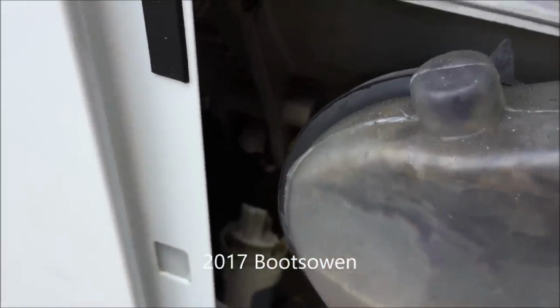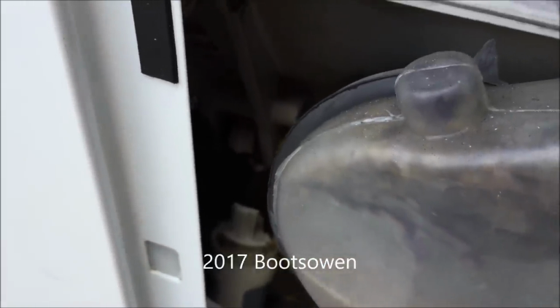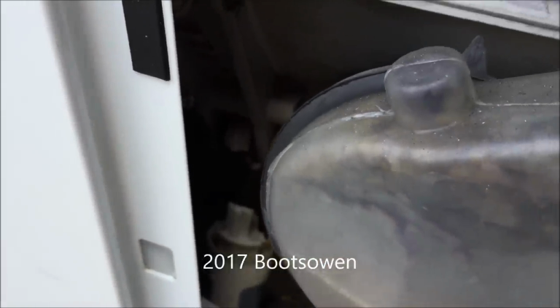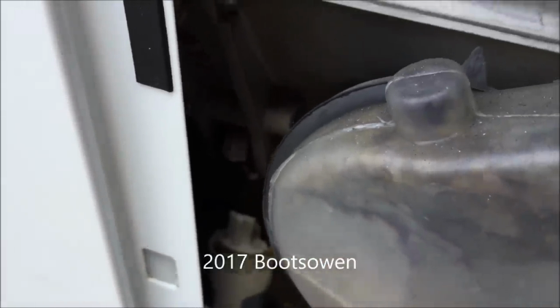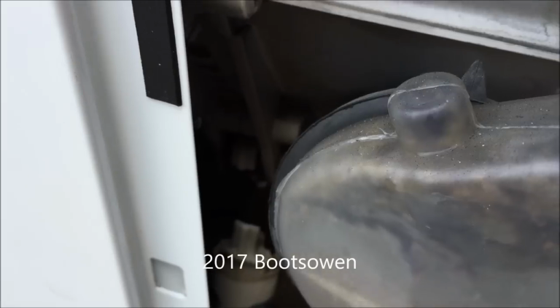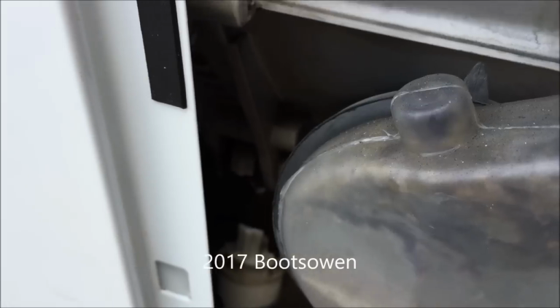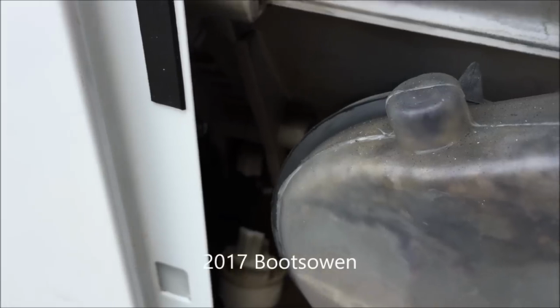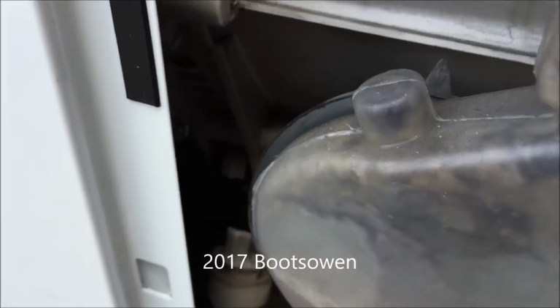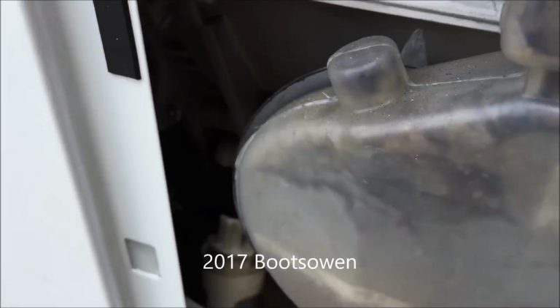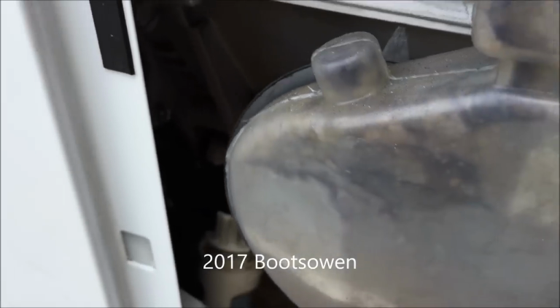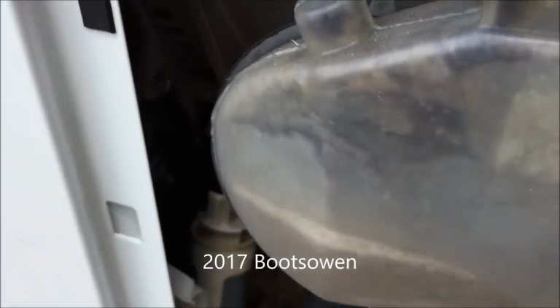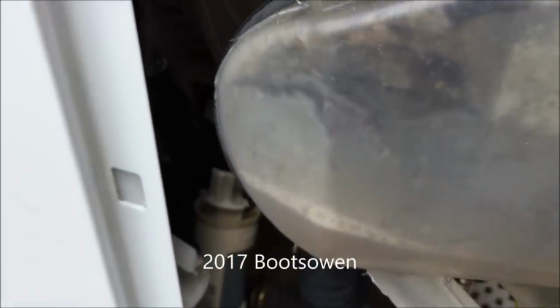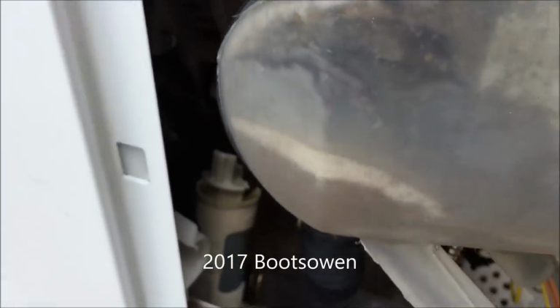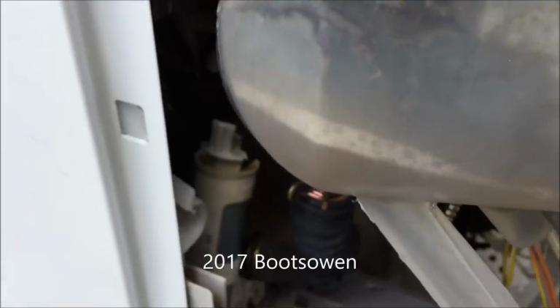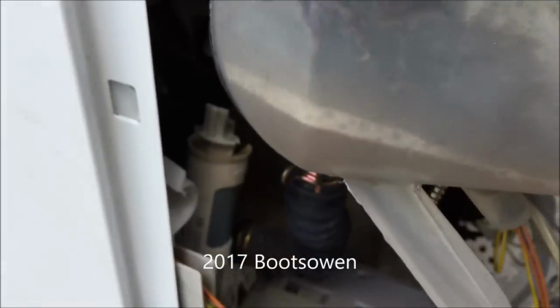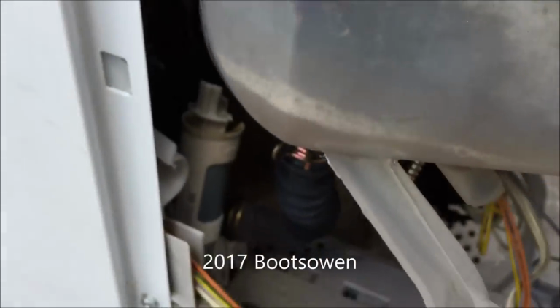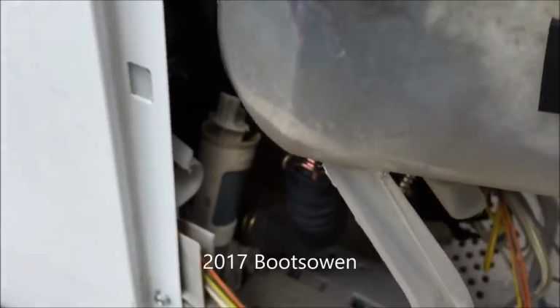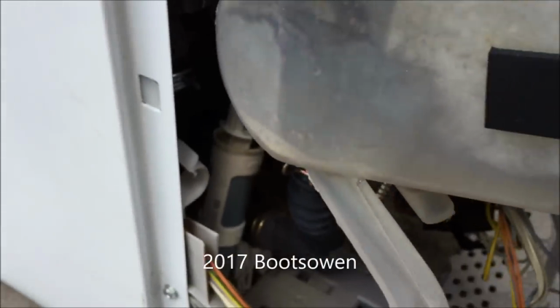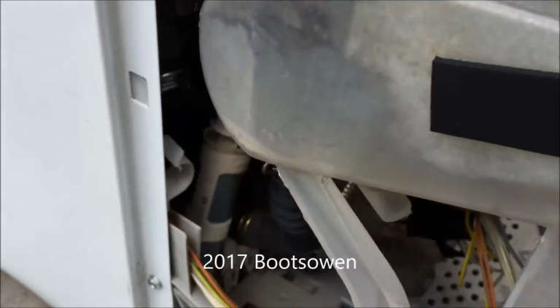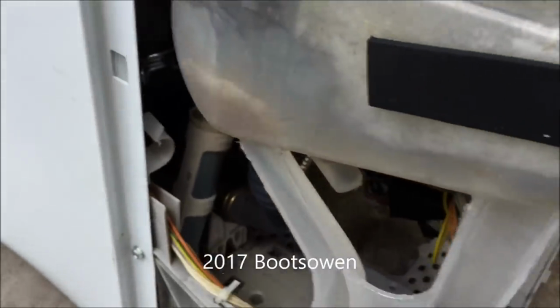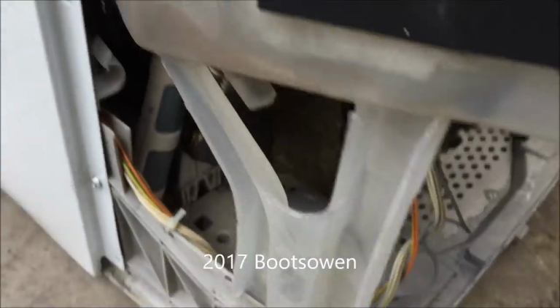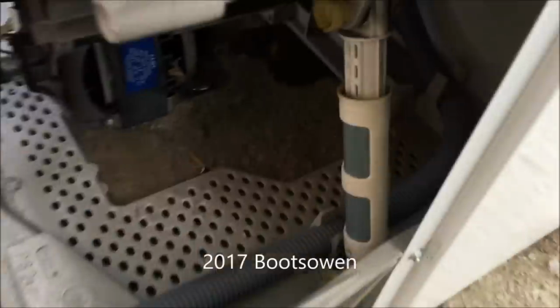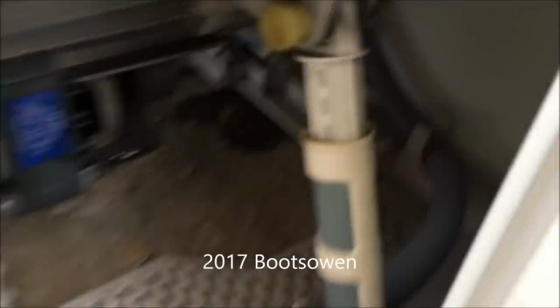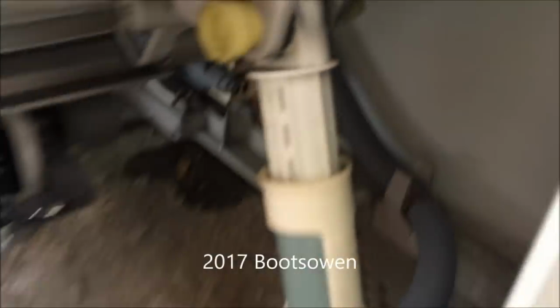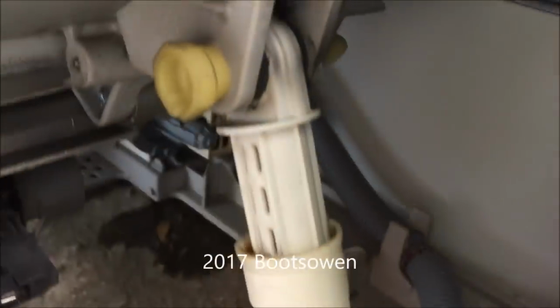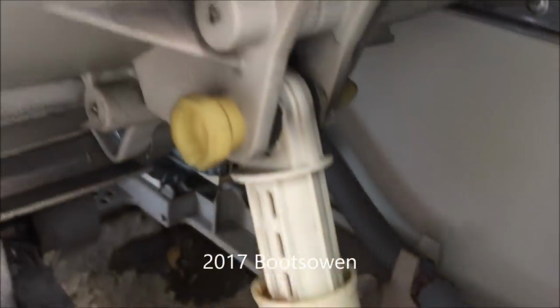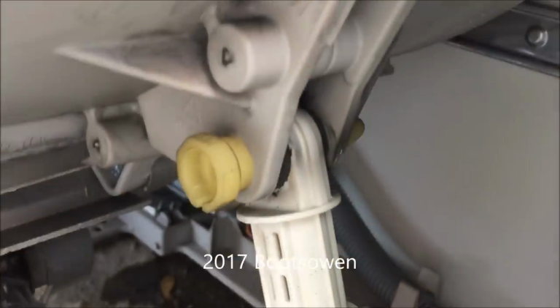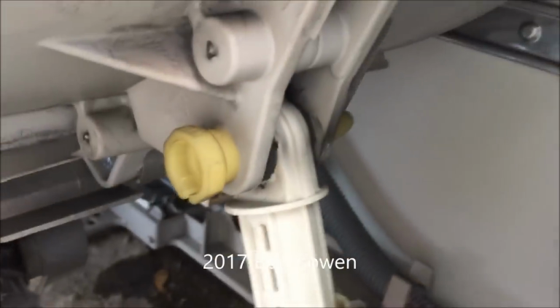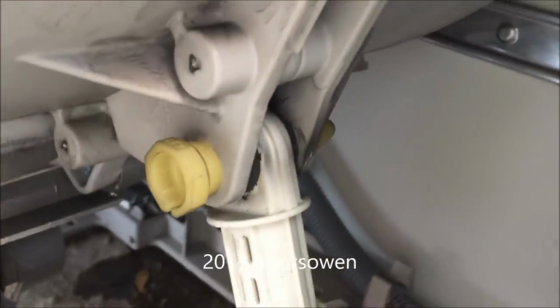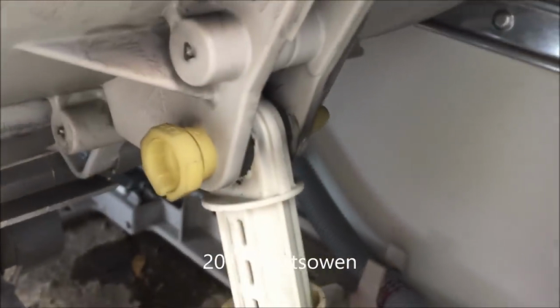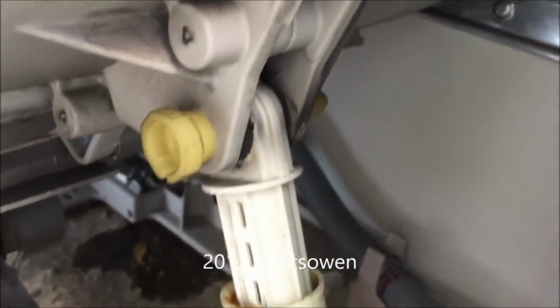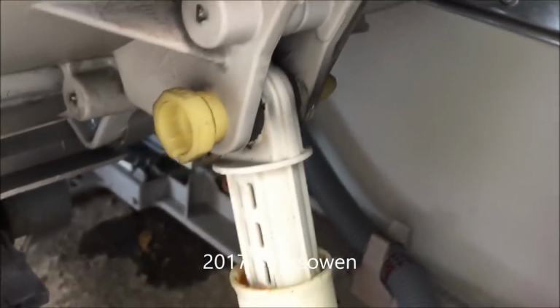That does spell doom for this machine, which is unfortunate. It should look a bit like that one.